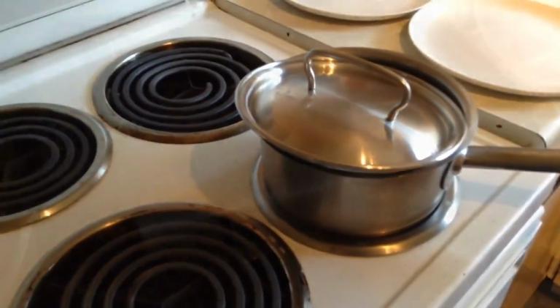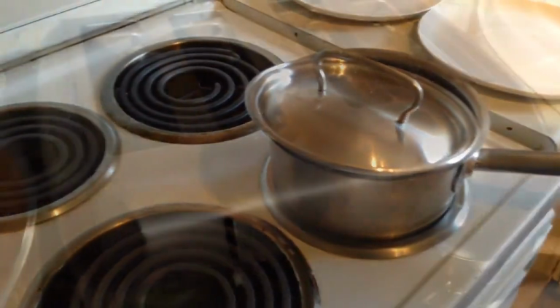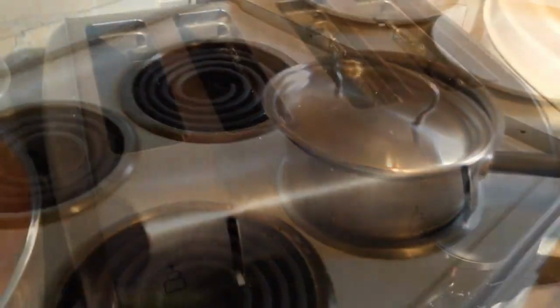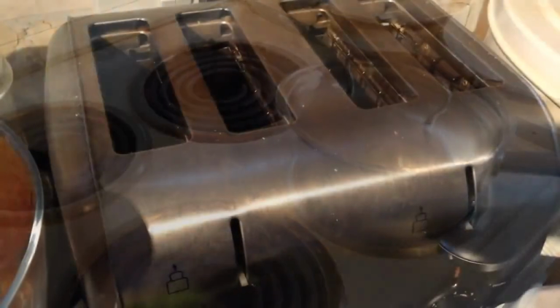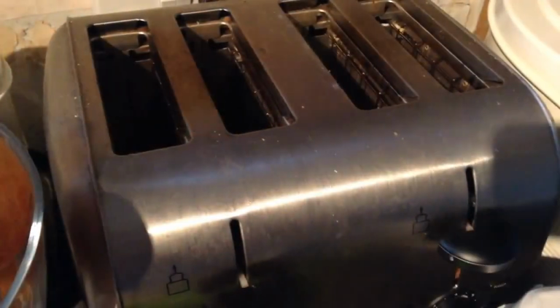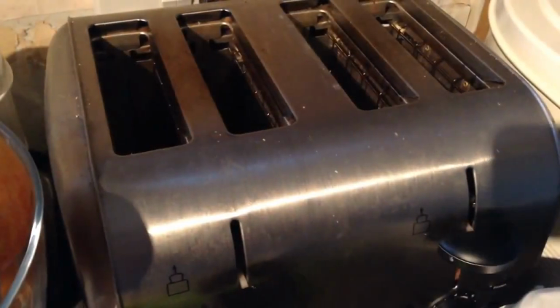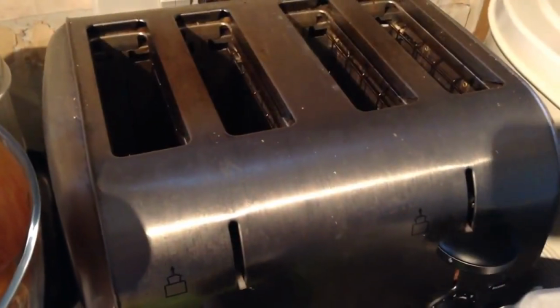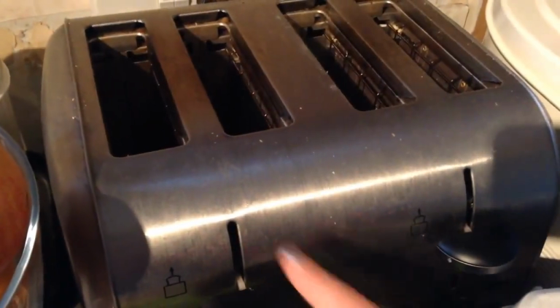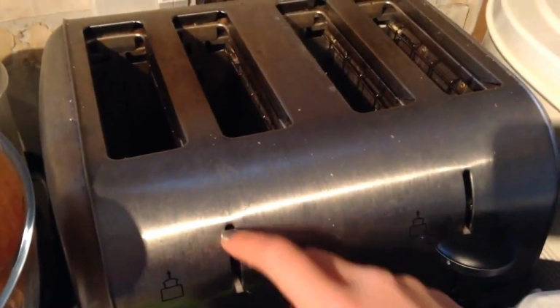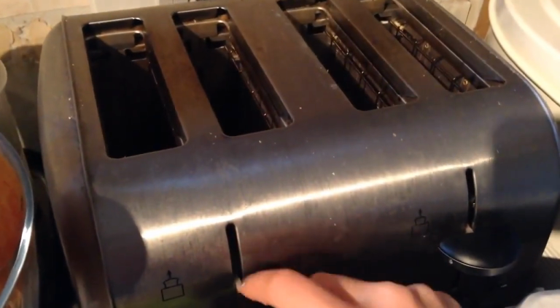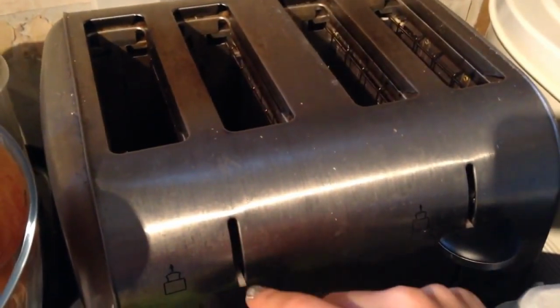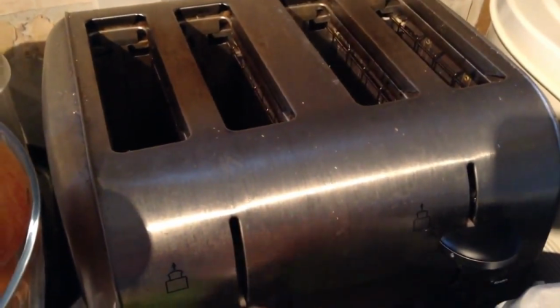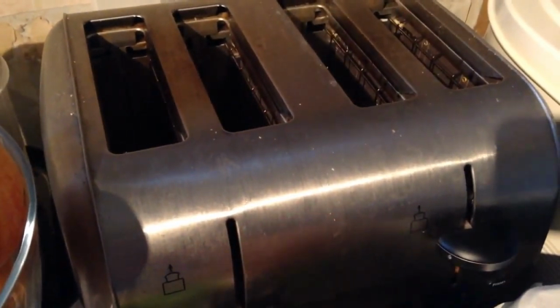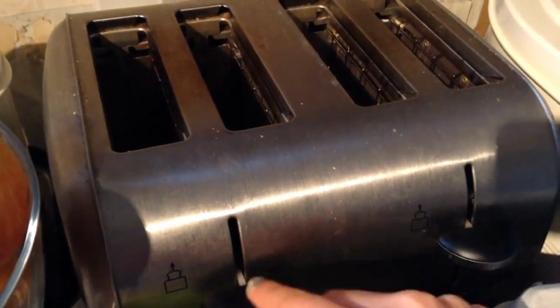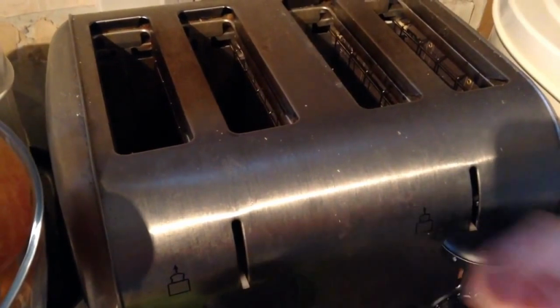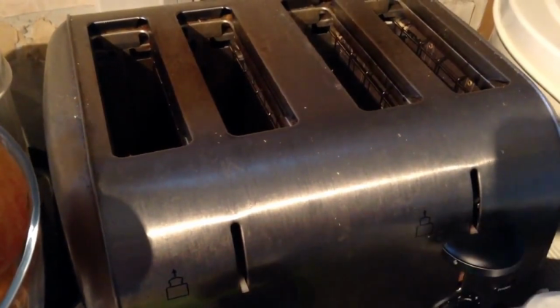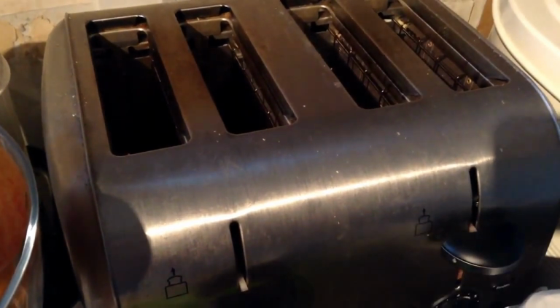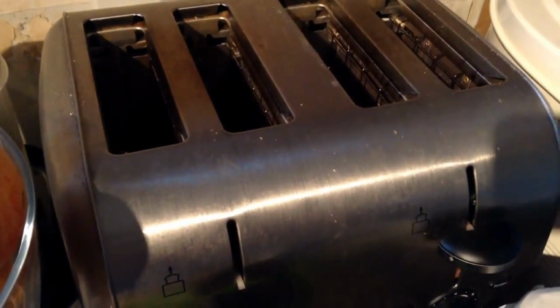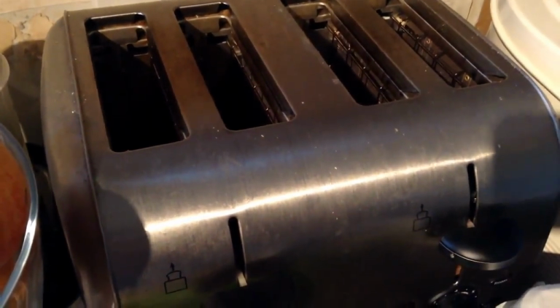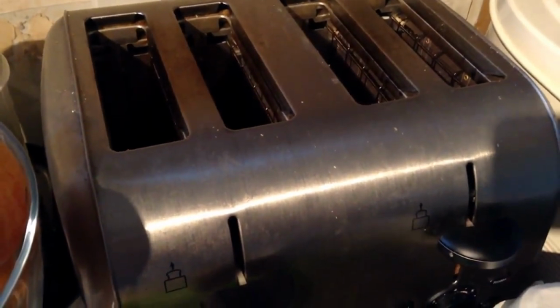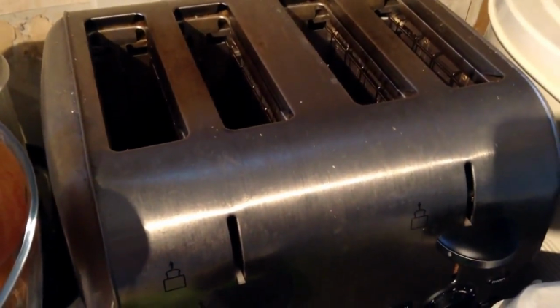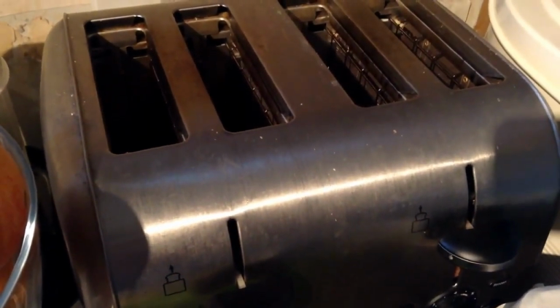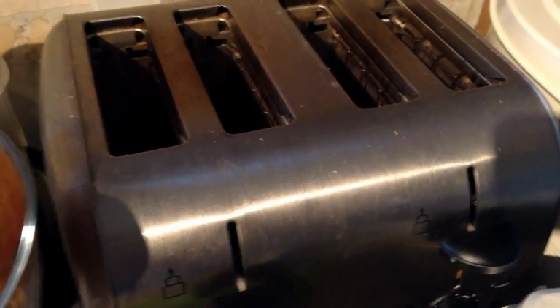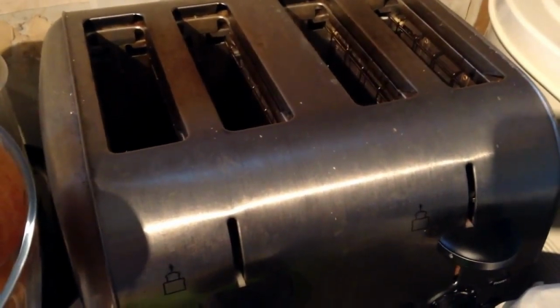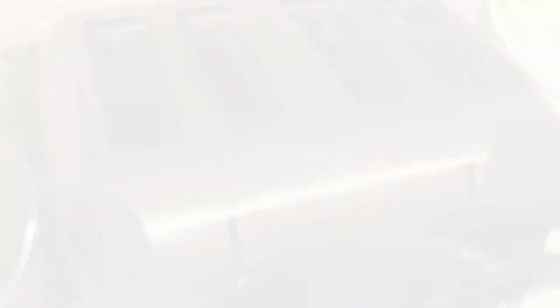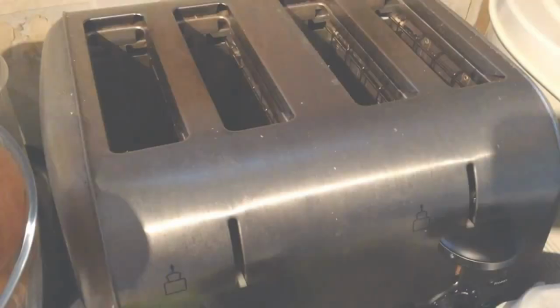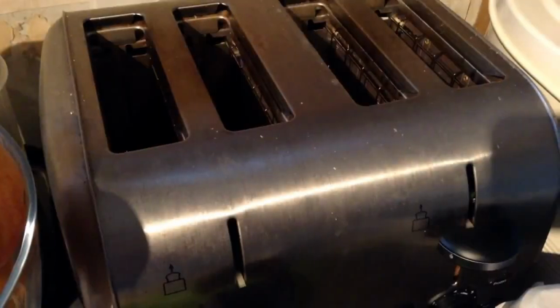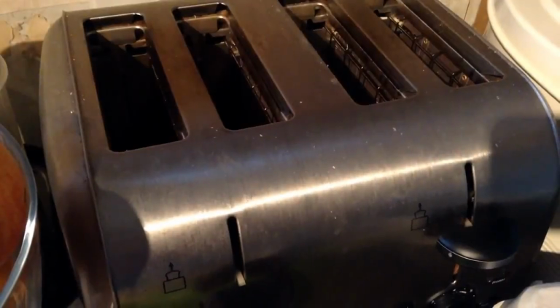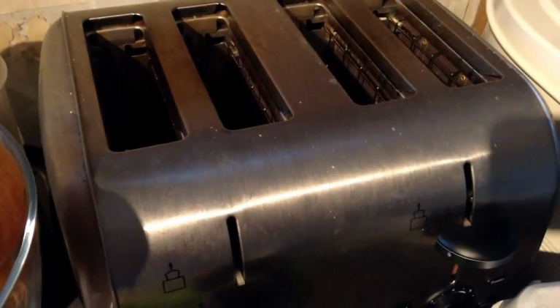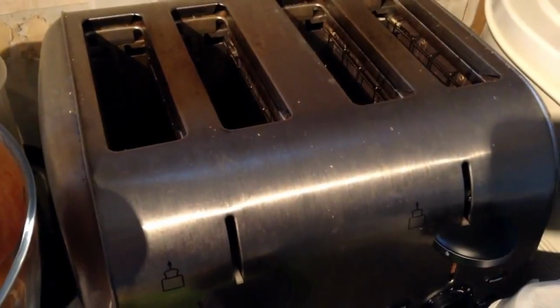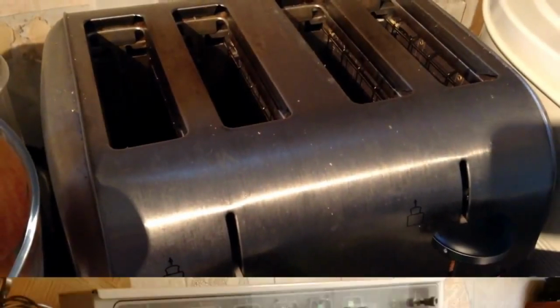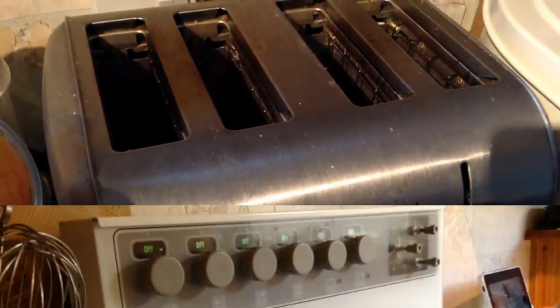And last but not least you'll need a working toaster to toast your toast.